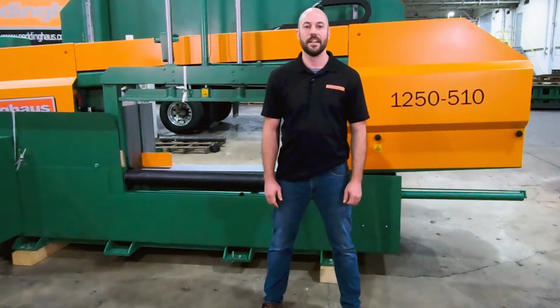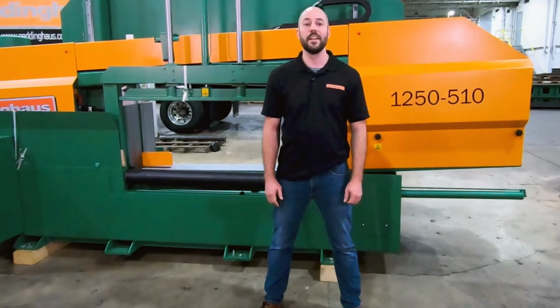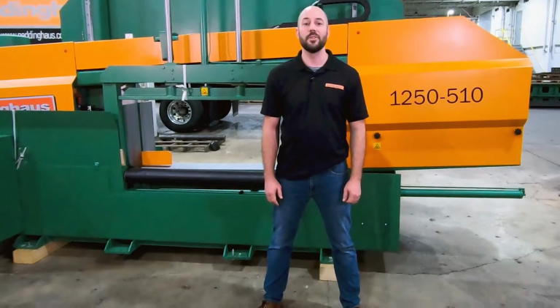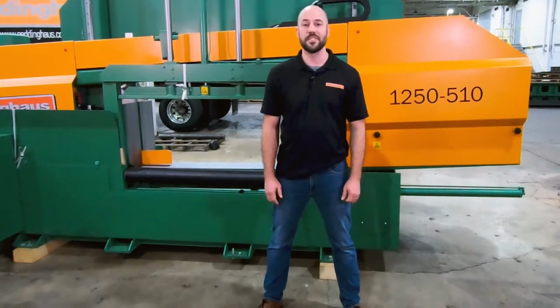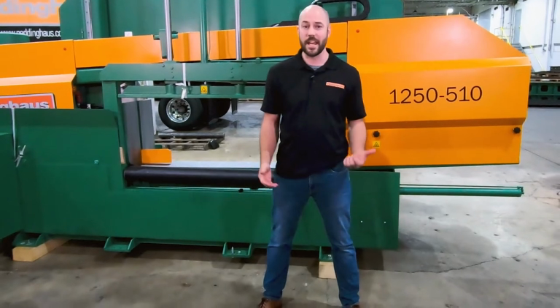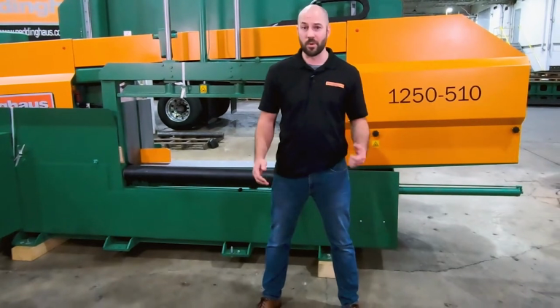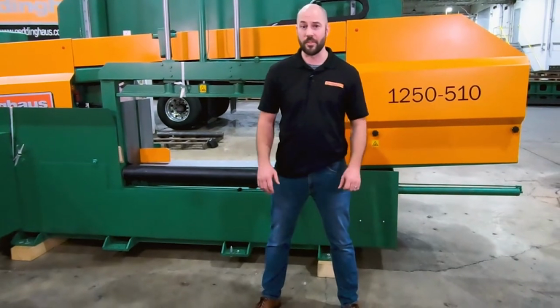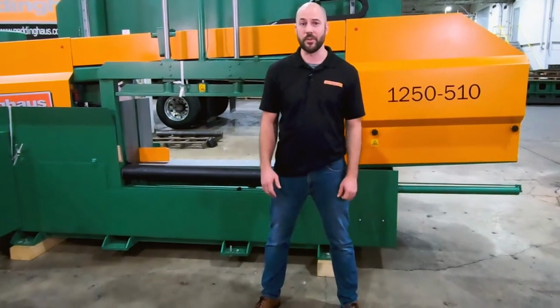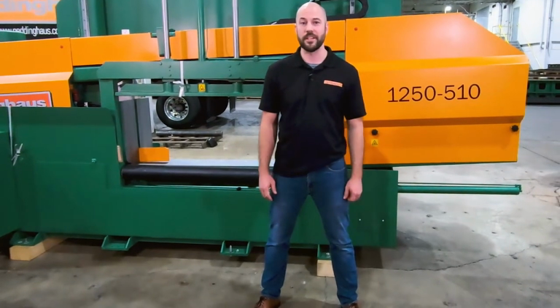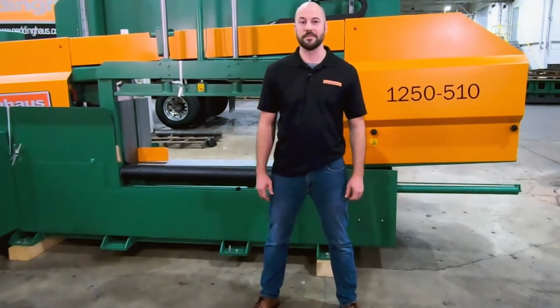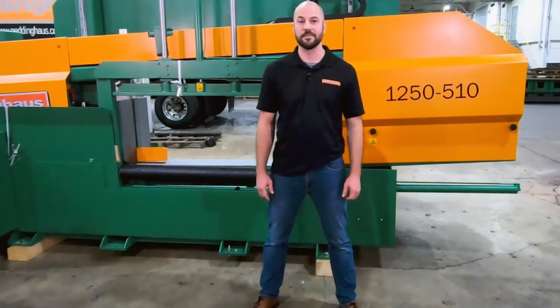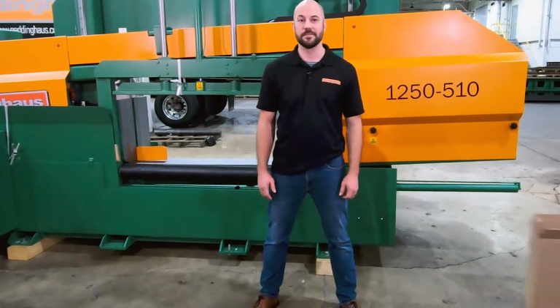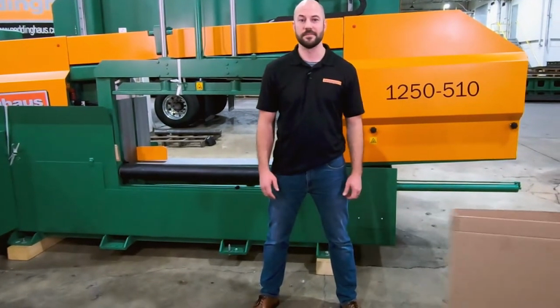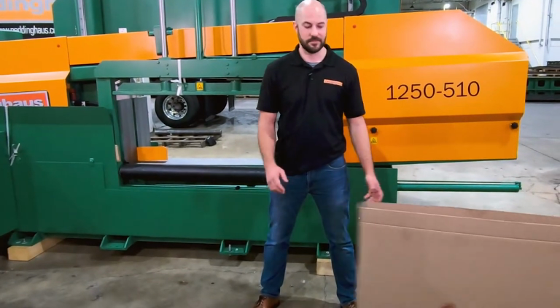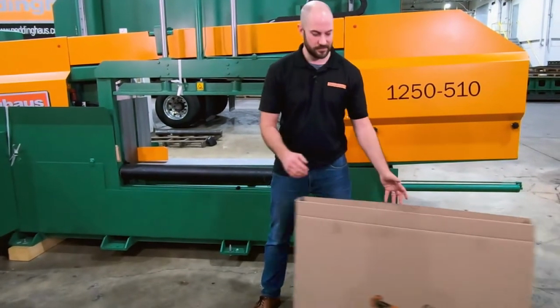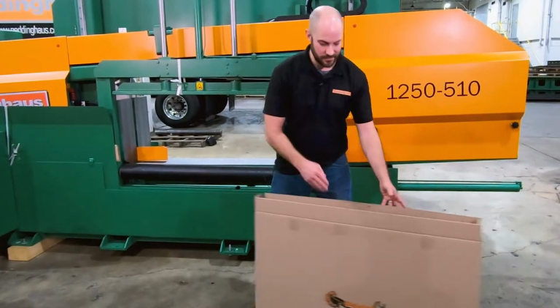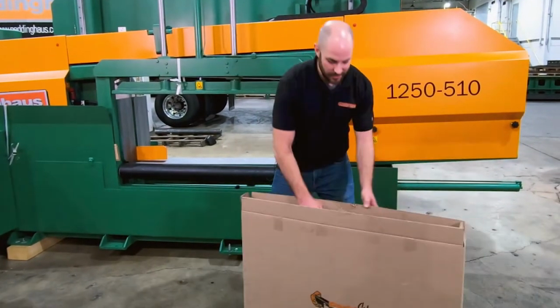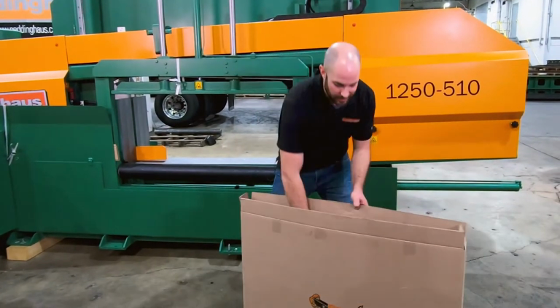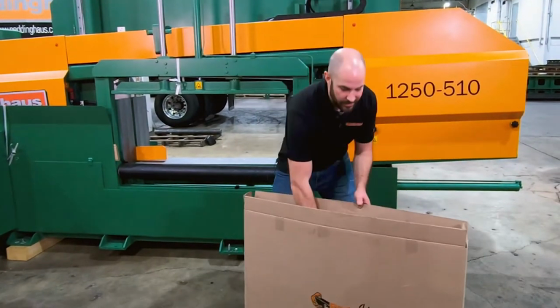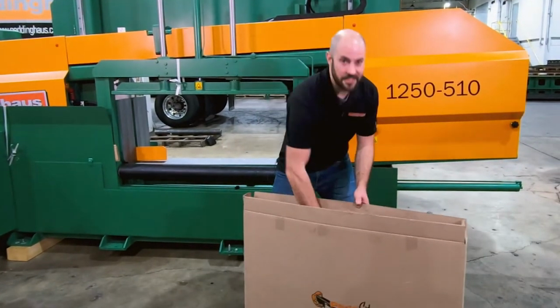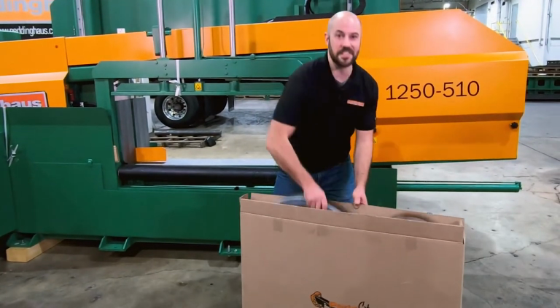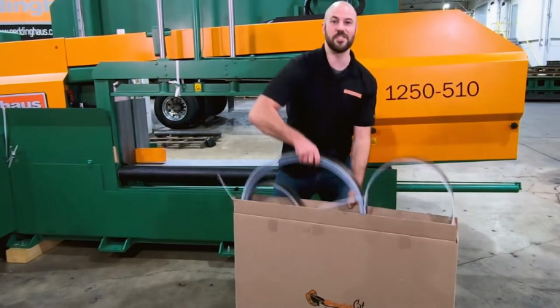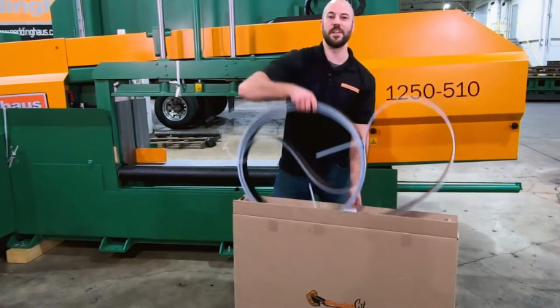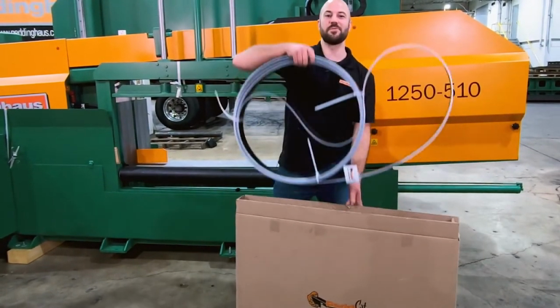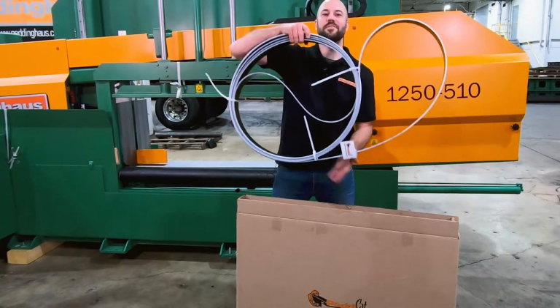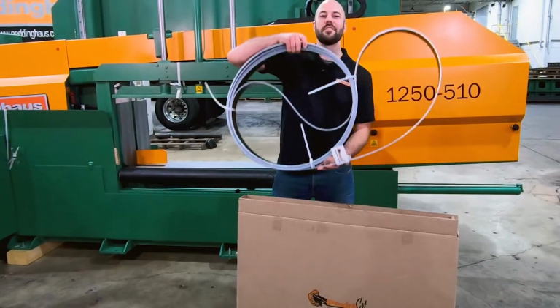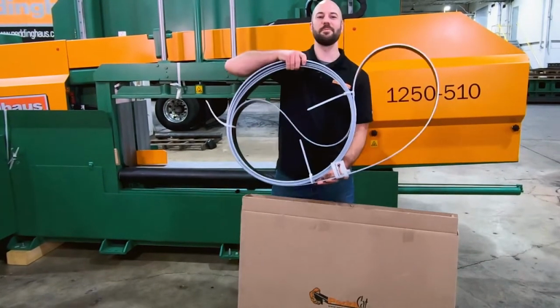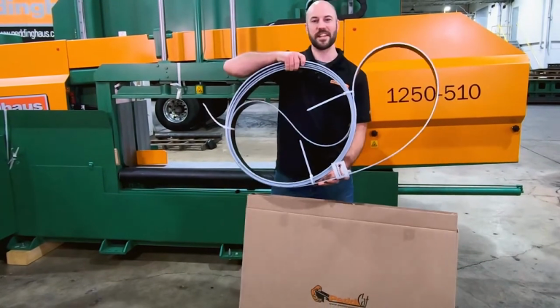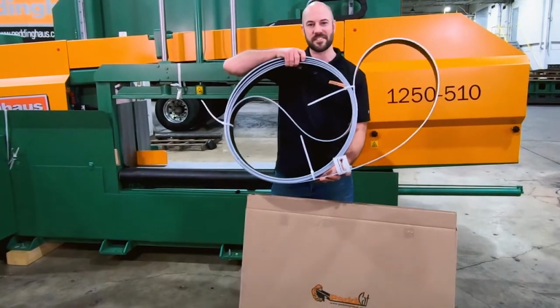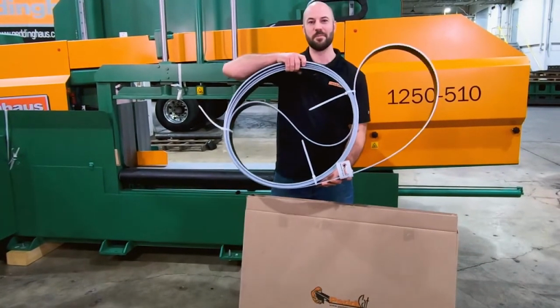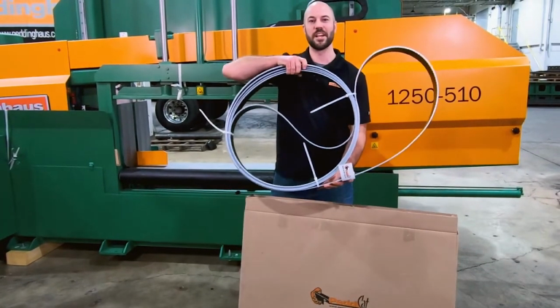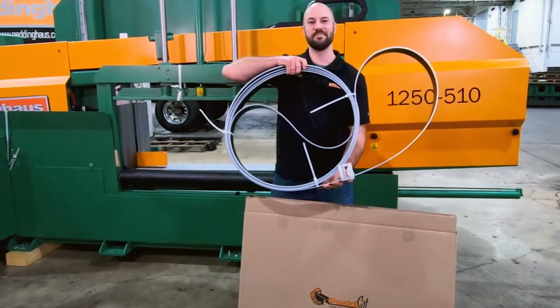Hello, today we're reviewing the DGP 1270 bandsaw blade.